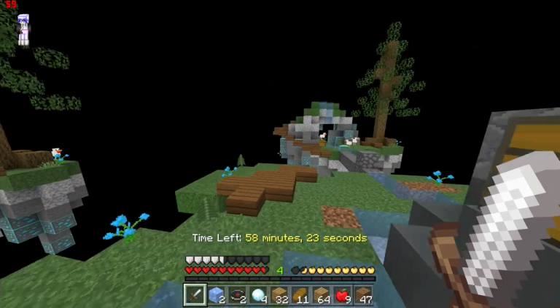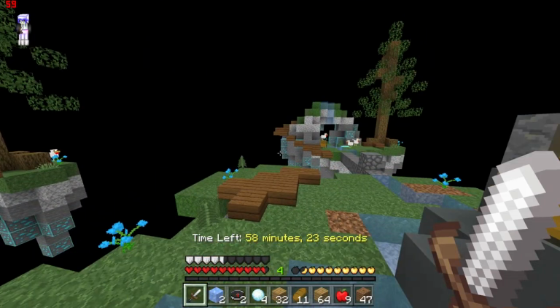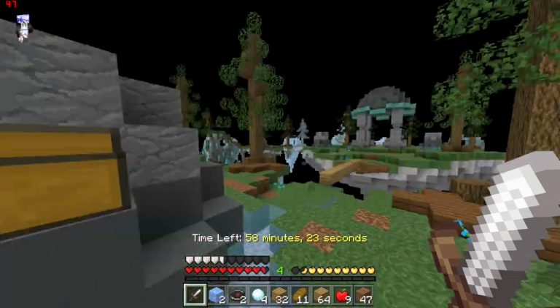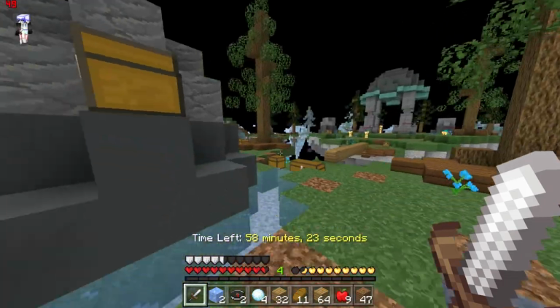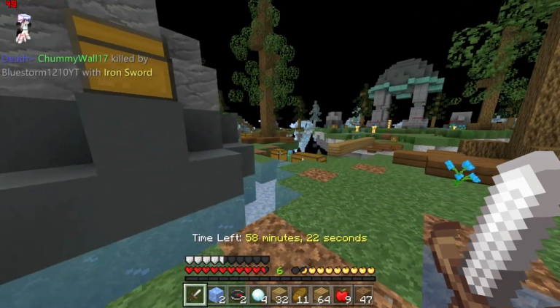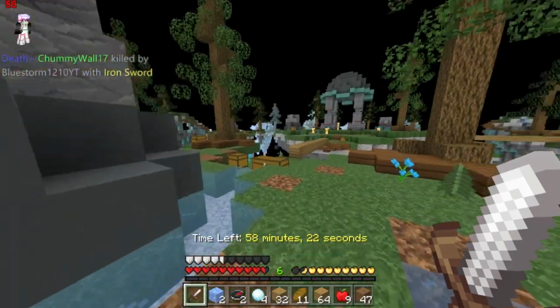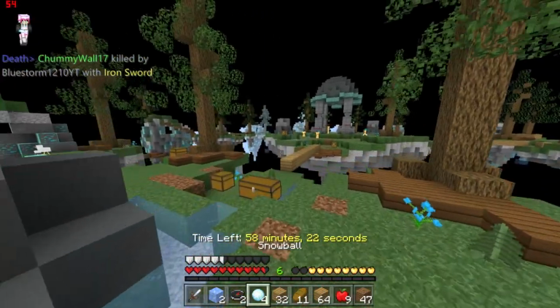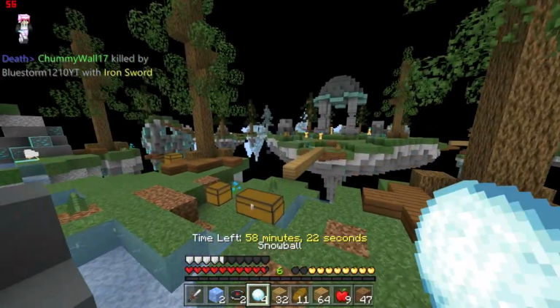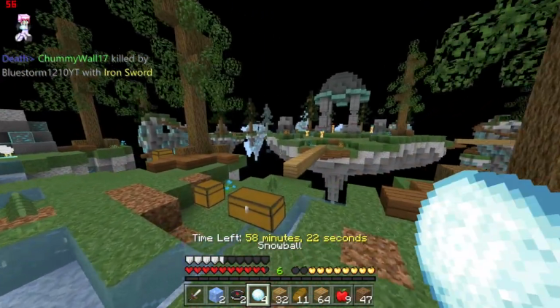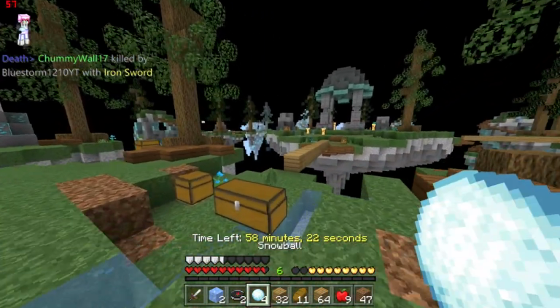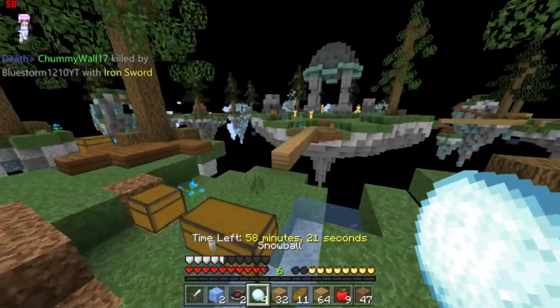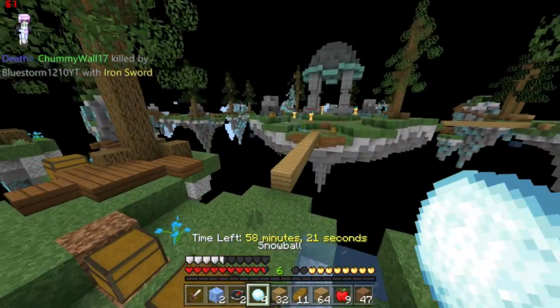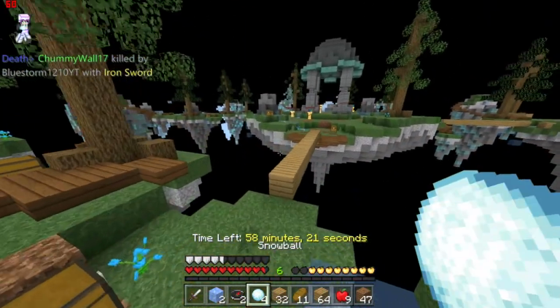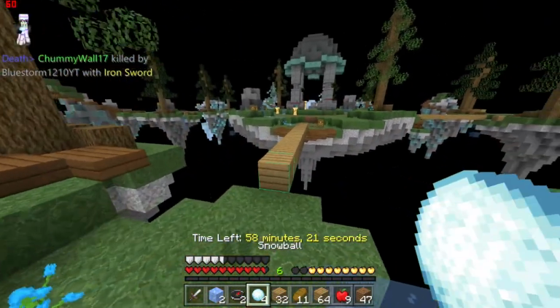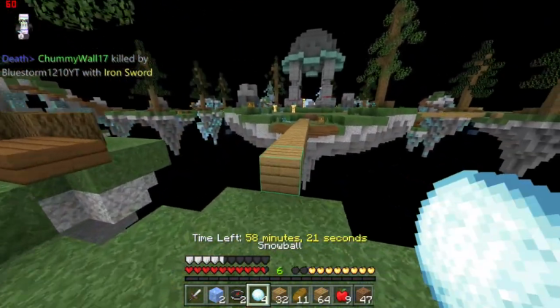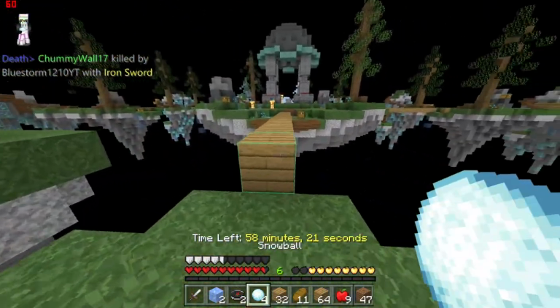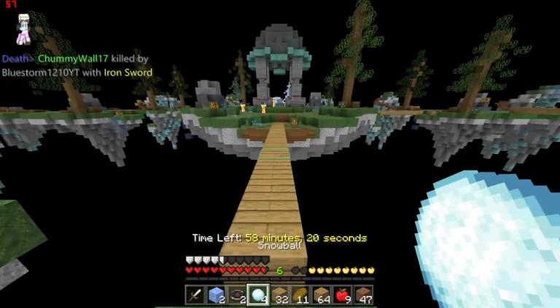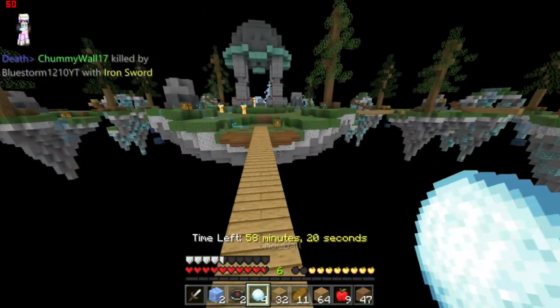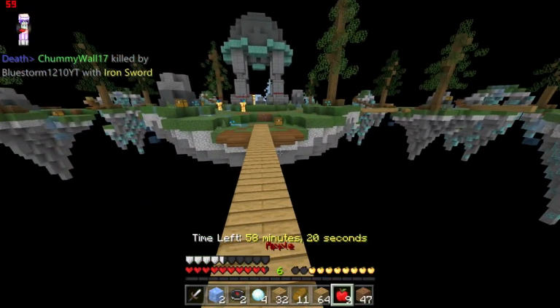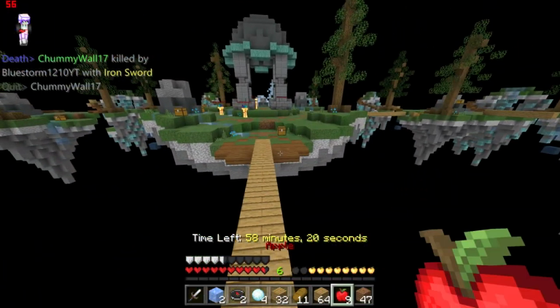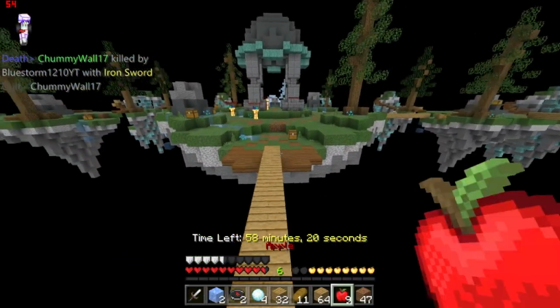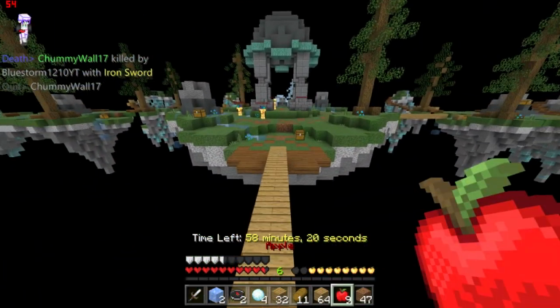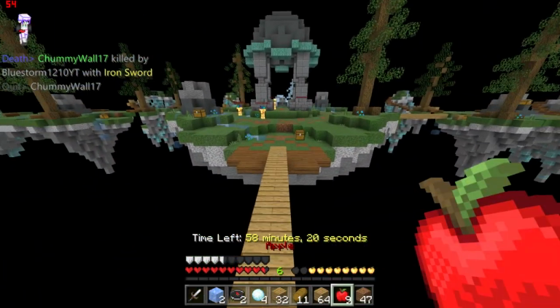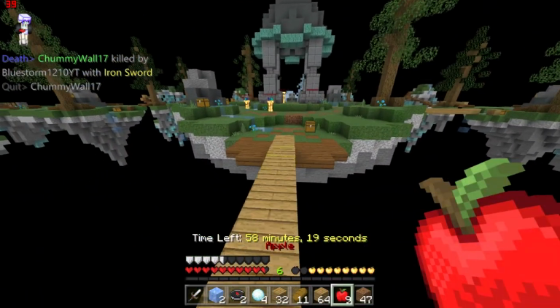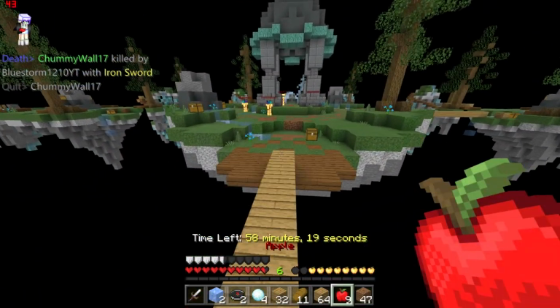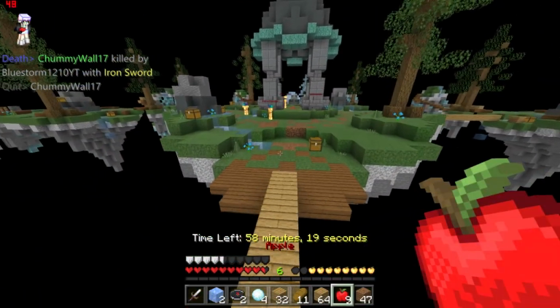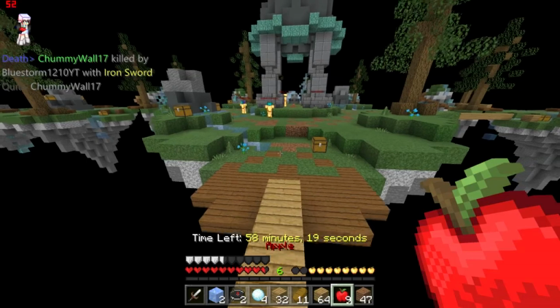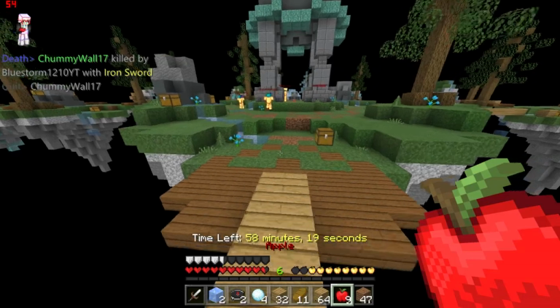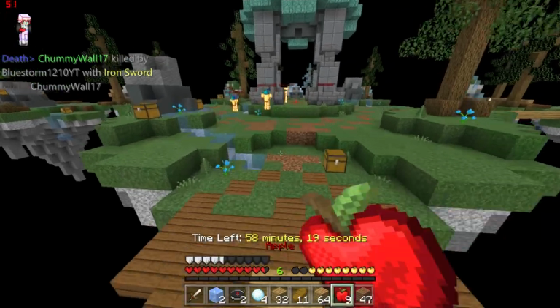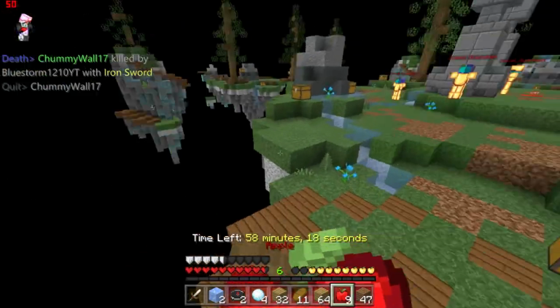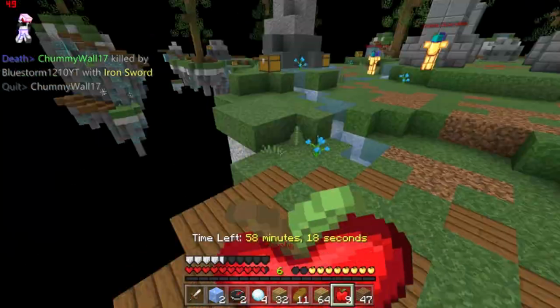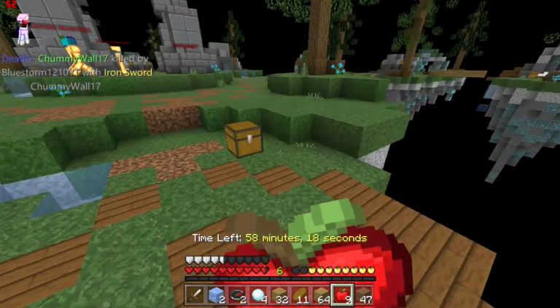It's pretty easy when you just have to knock a player off the map — they don't even have to fight you.